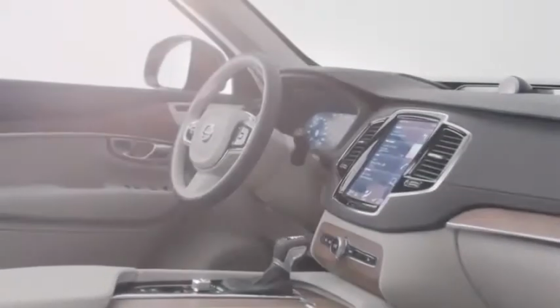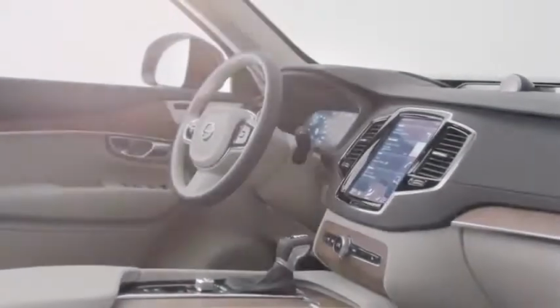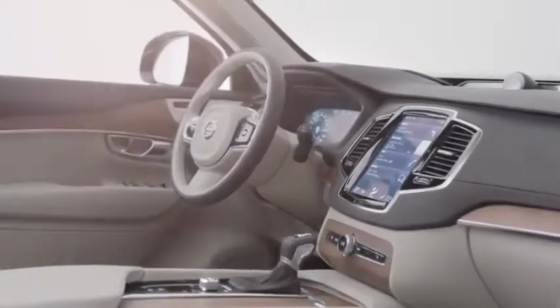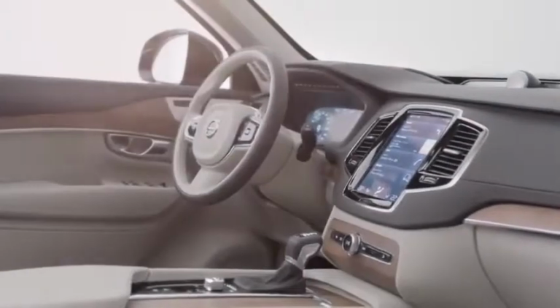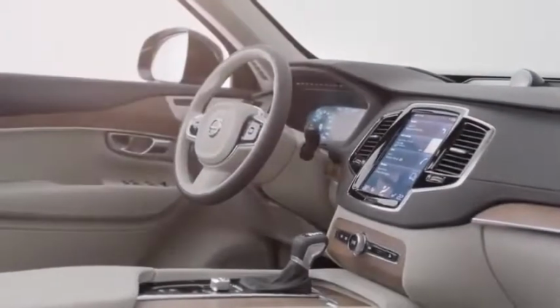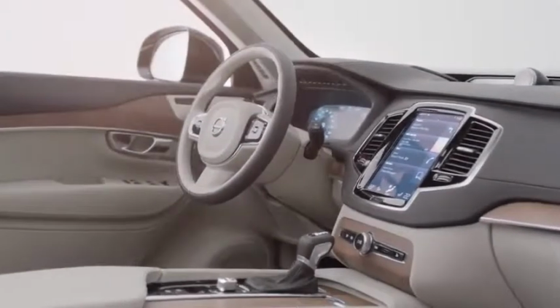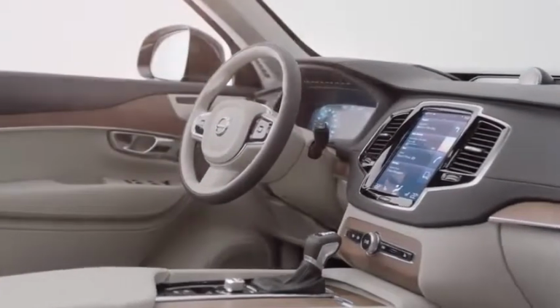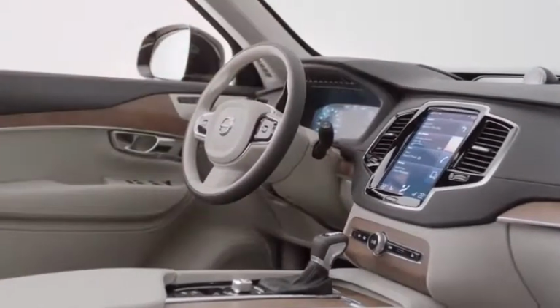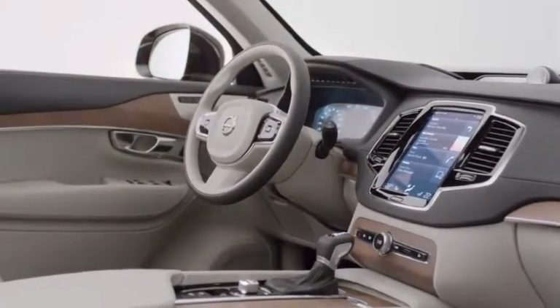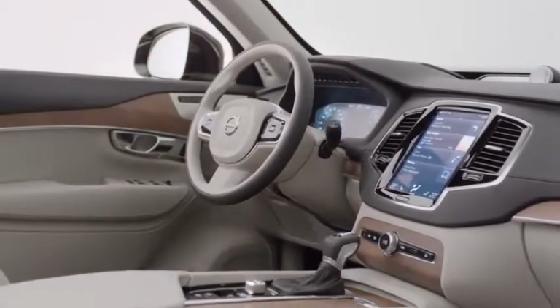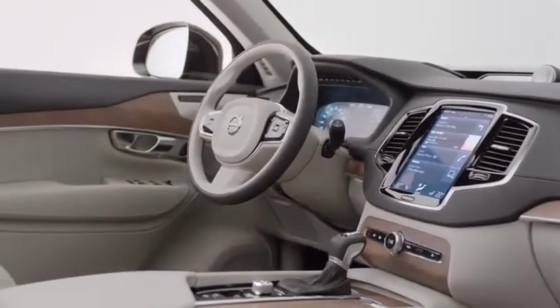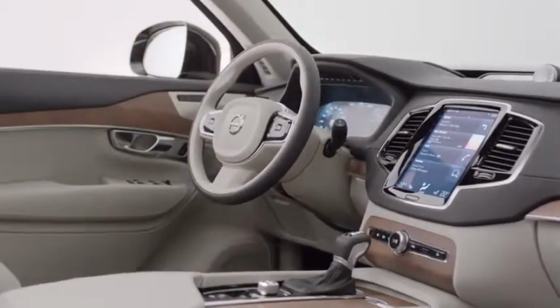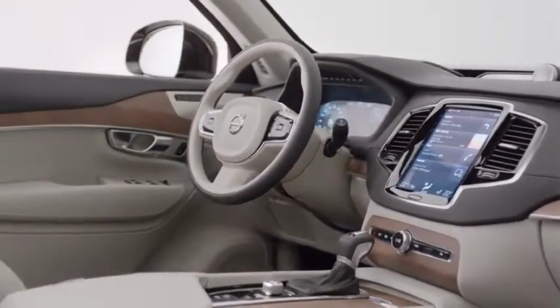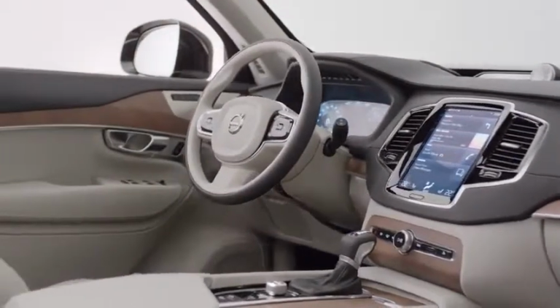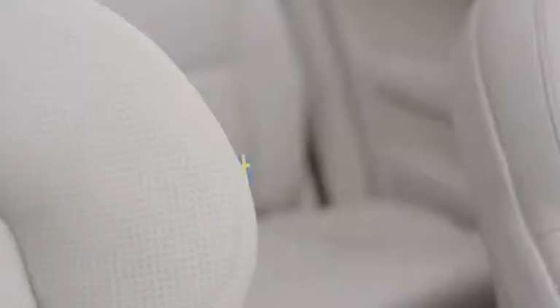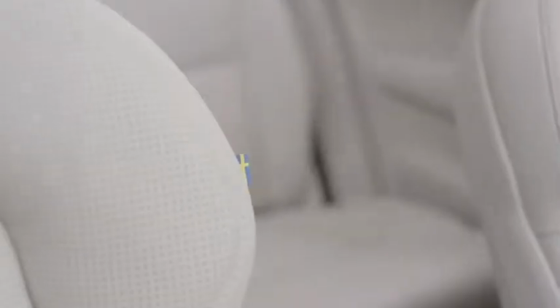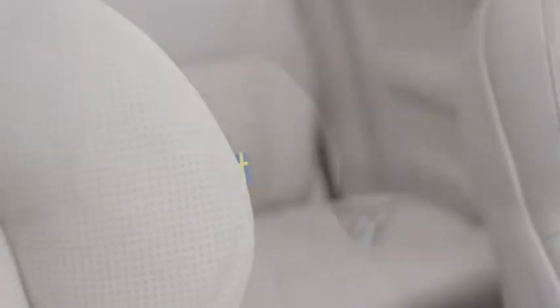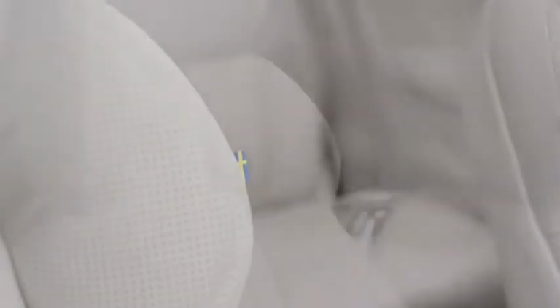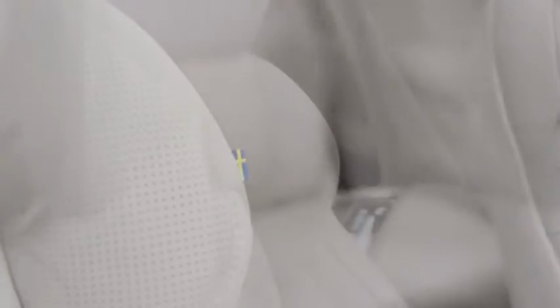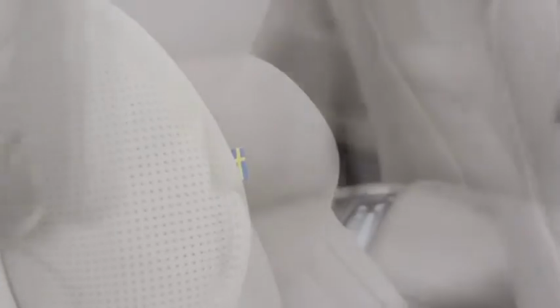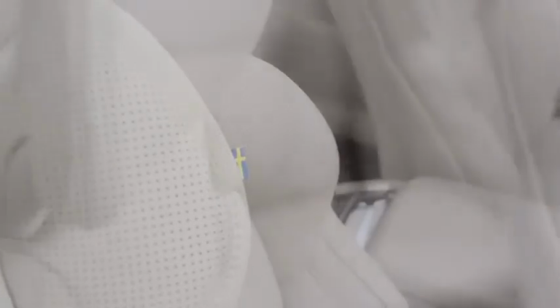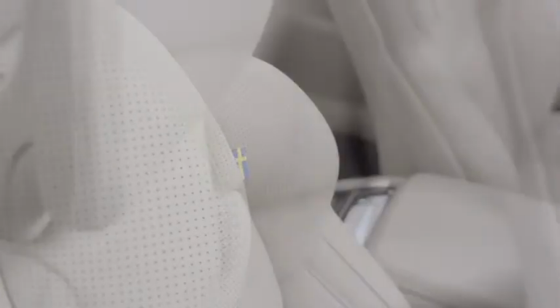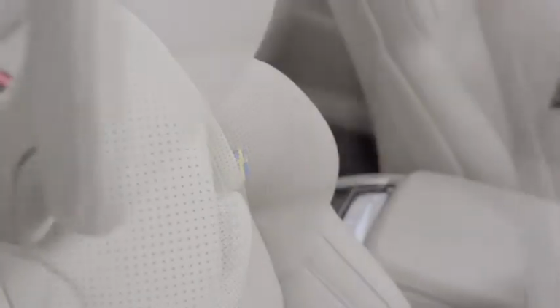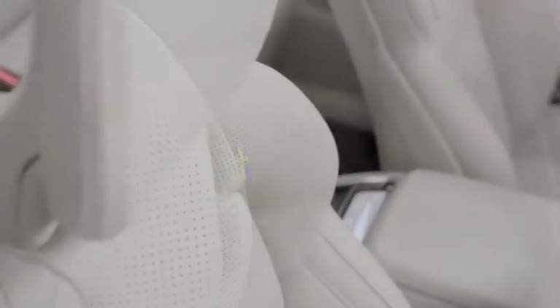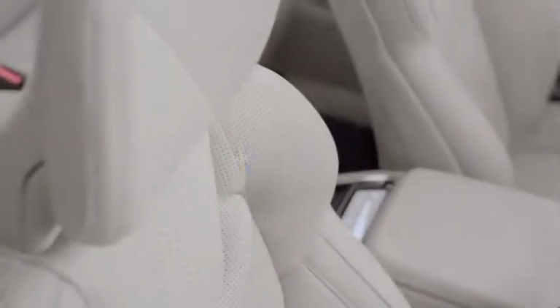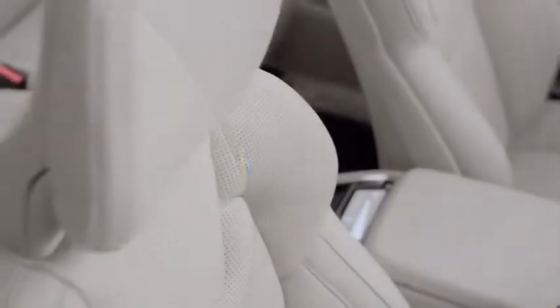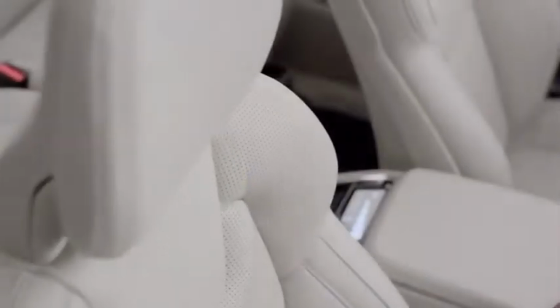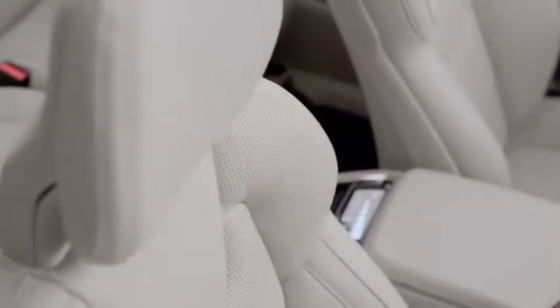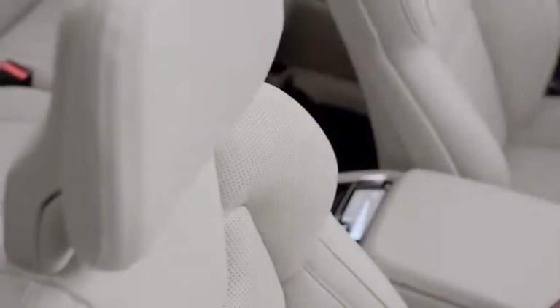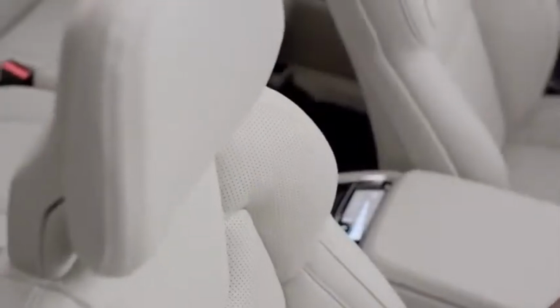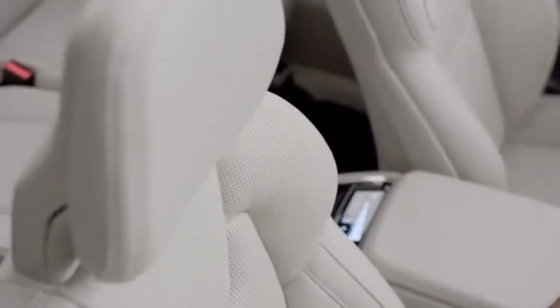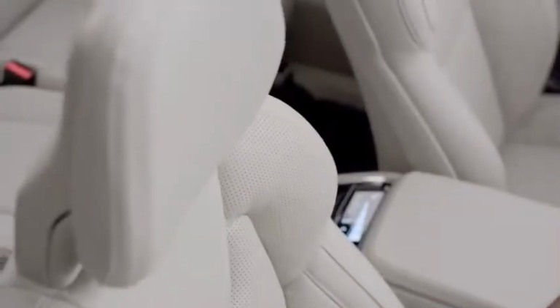It's important to protect all occupants in the car, so of course we have pre-tensioners in all seats, even the third row.